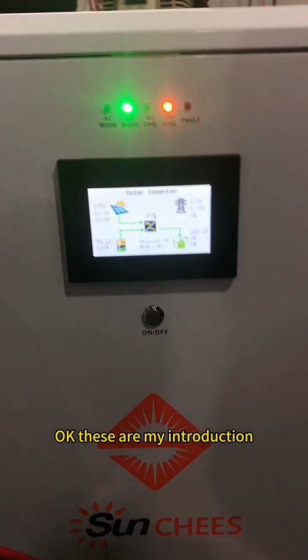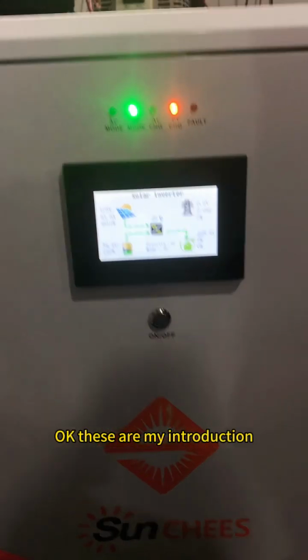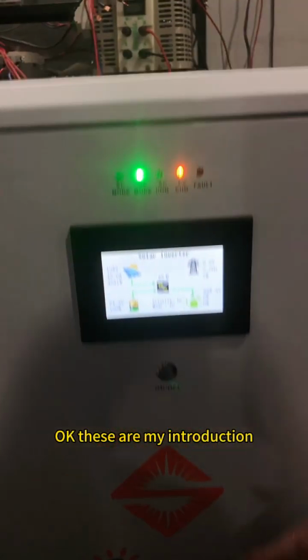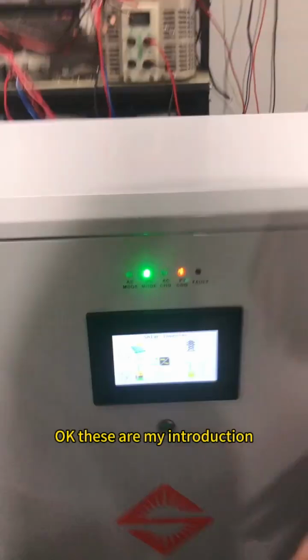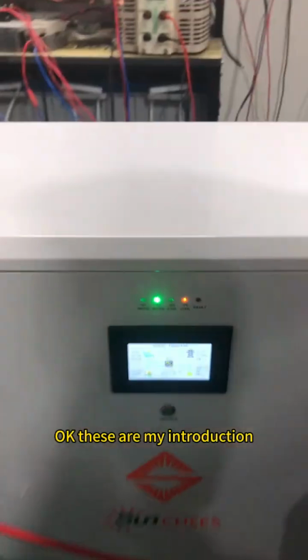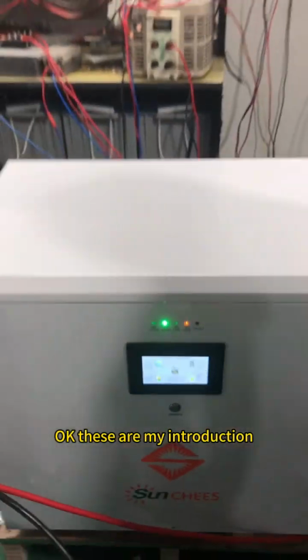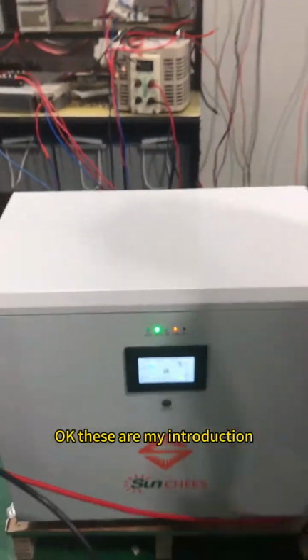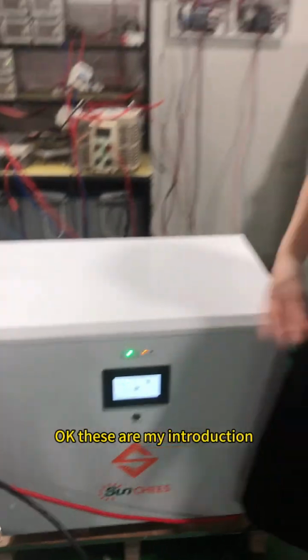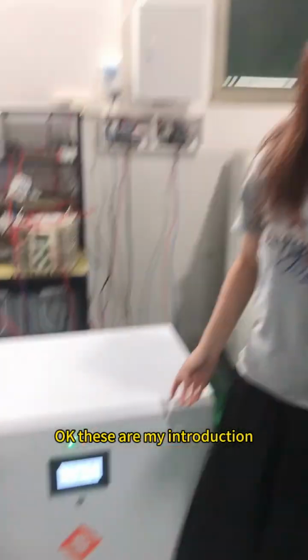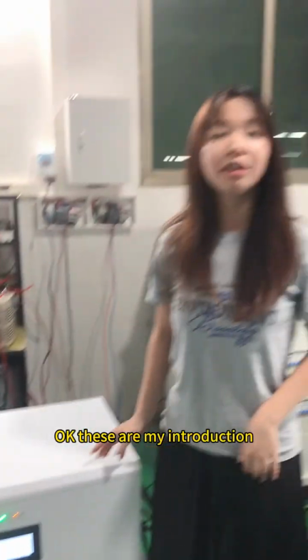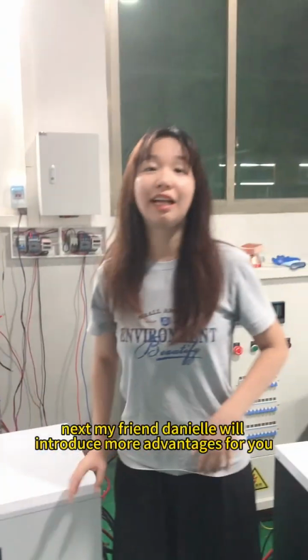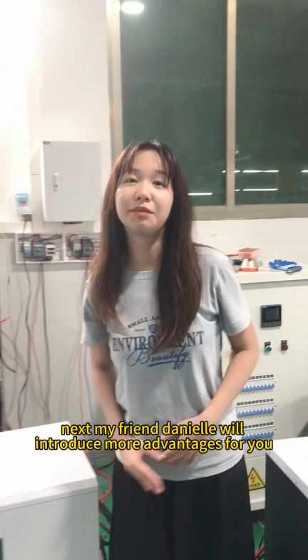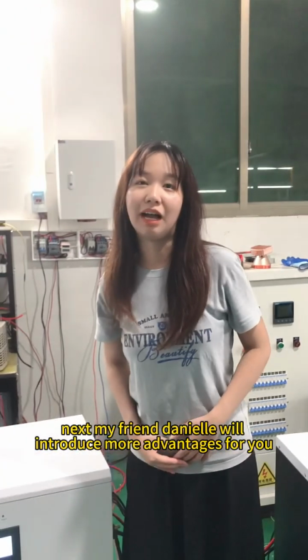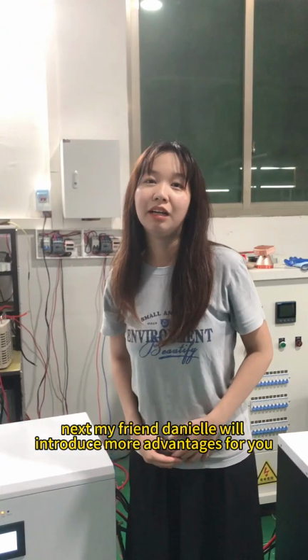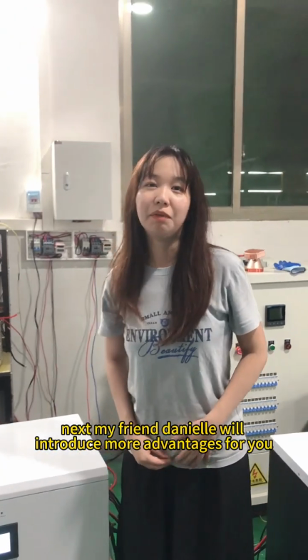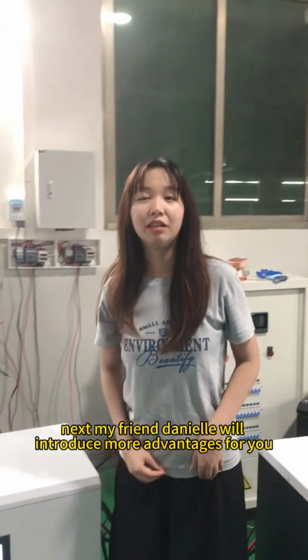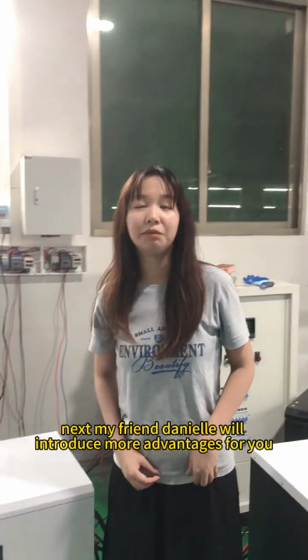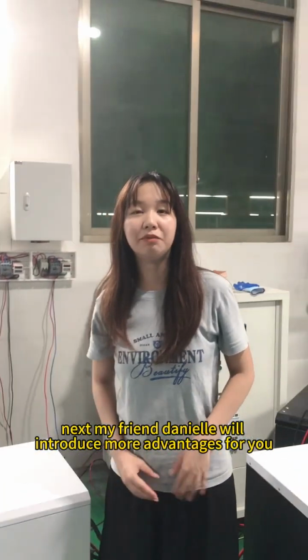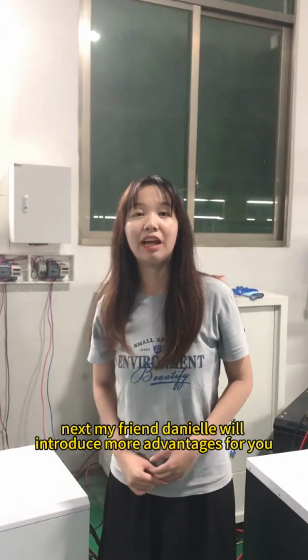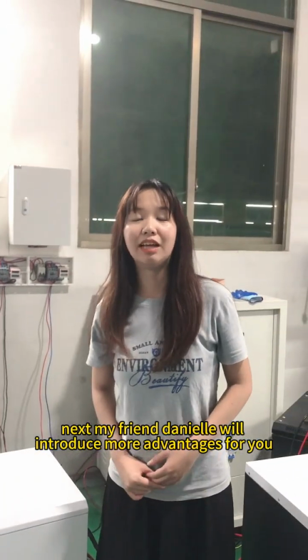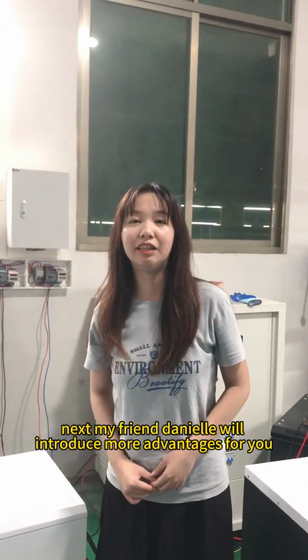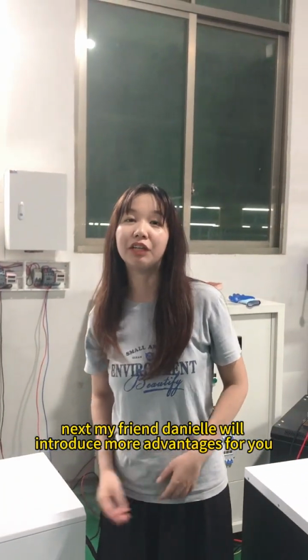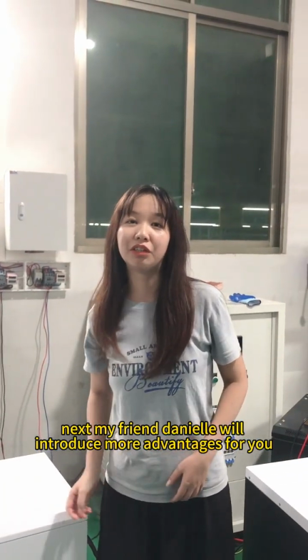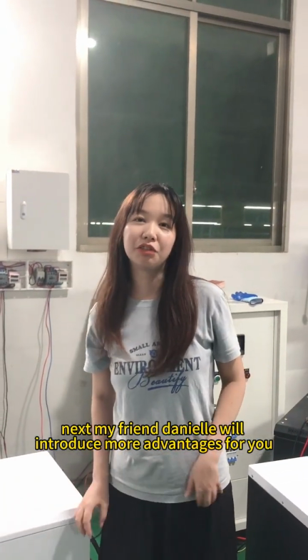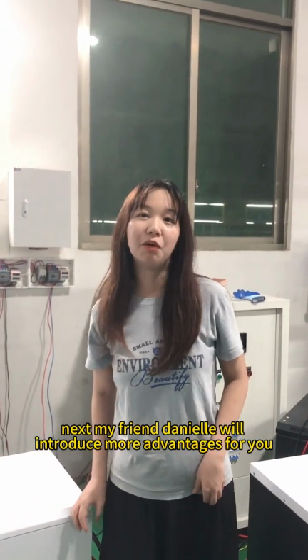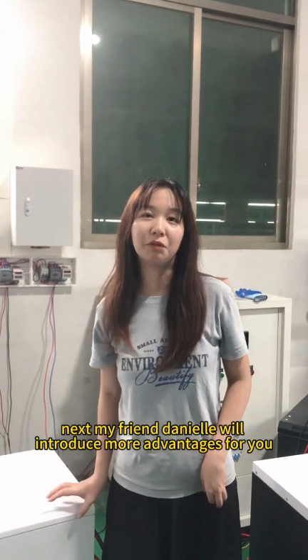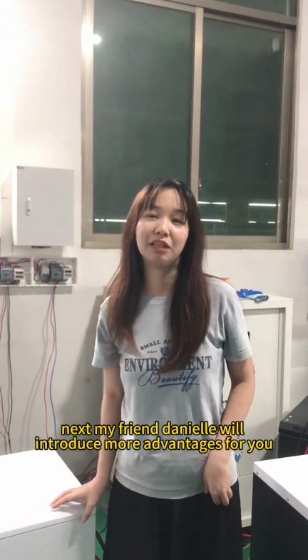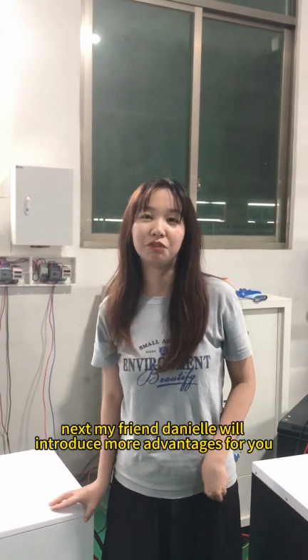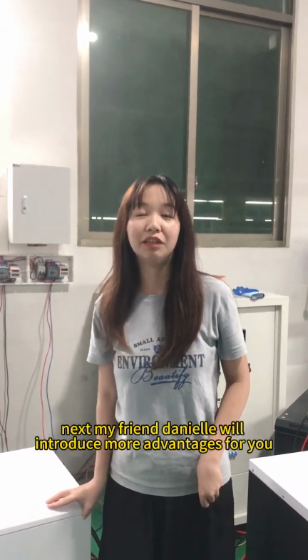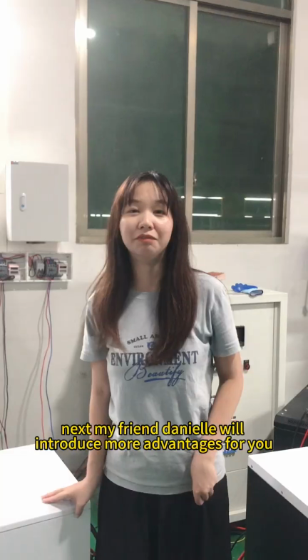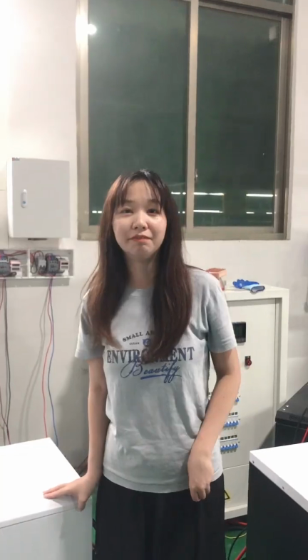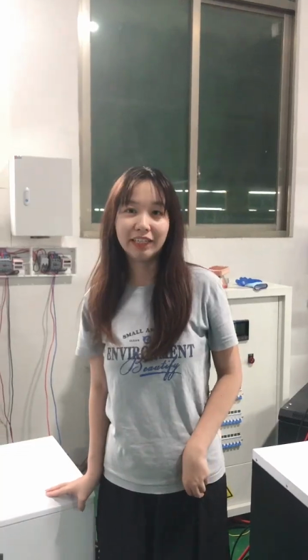Okay, these are my introductions. Next, my partner Natalie will introduce more advantages for you. Thank you.